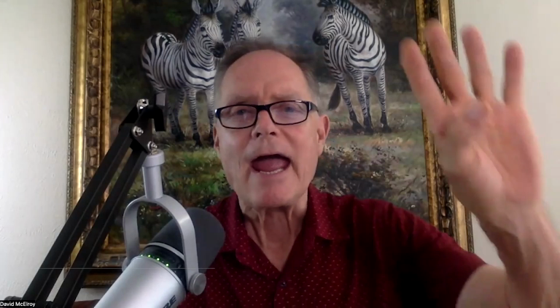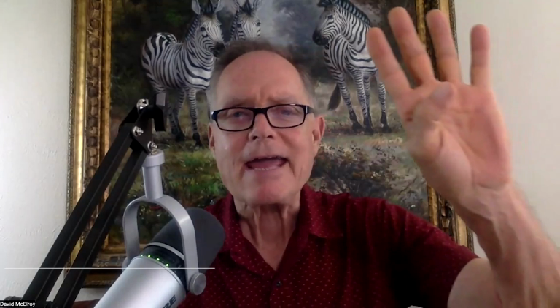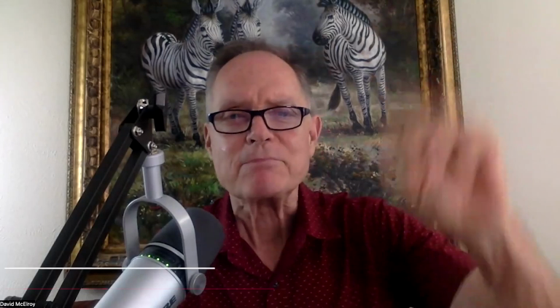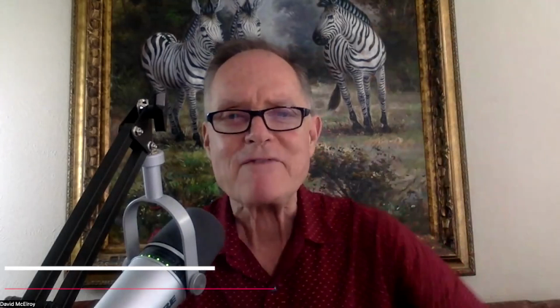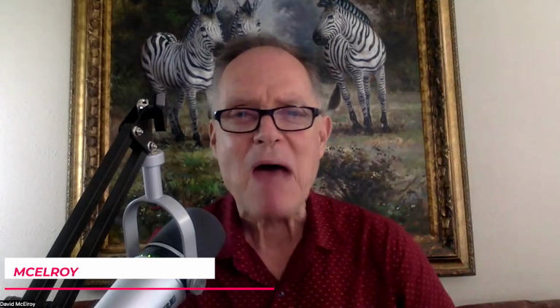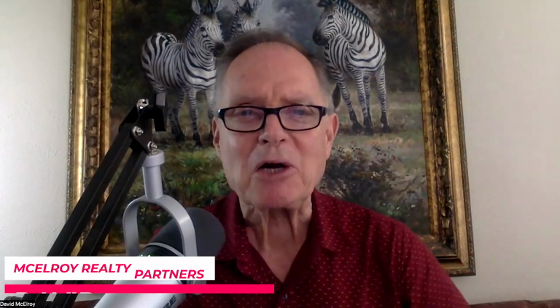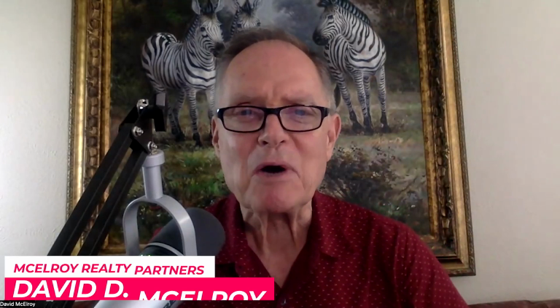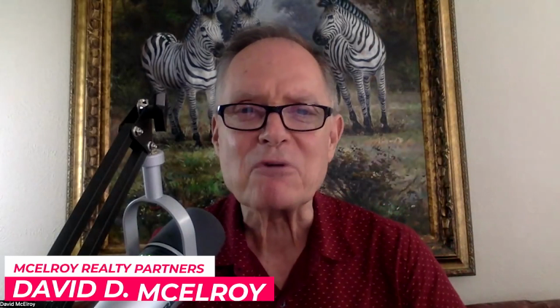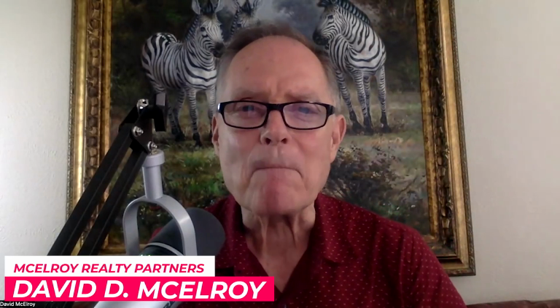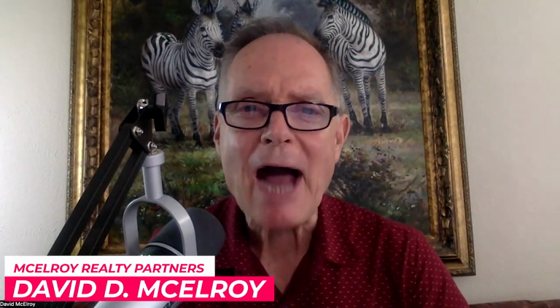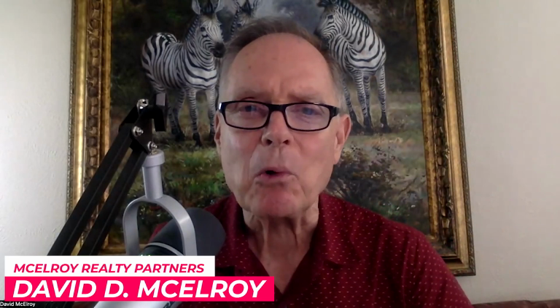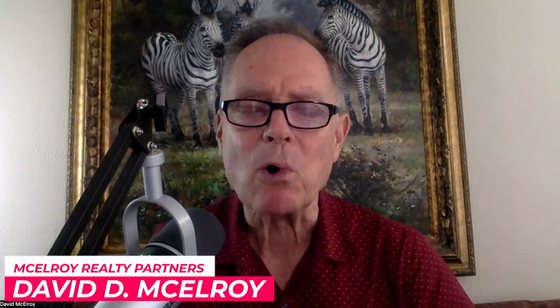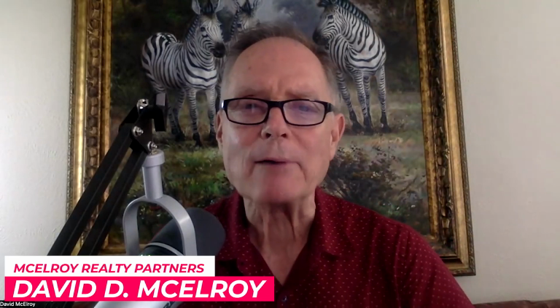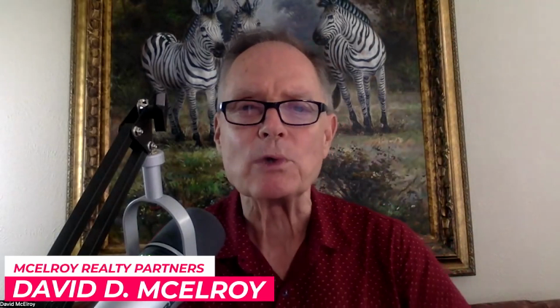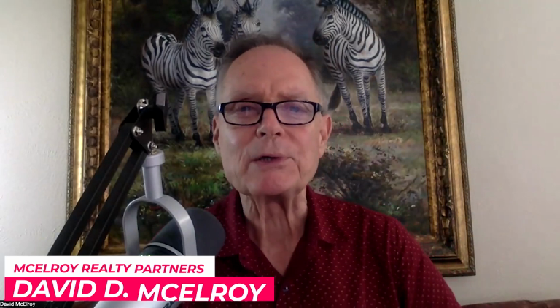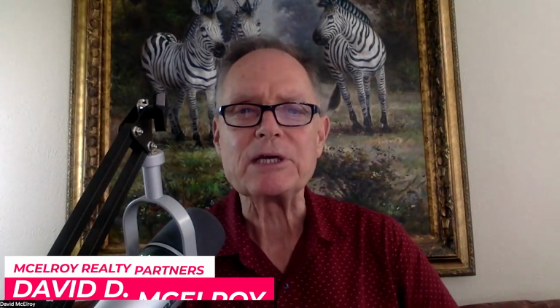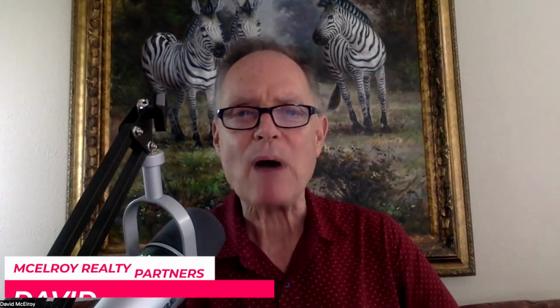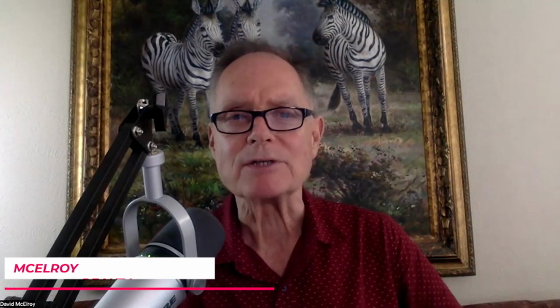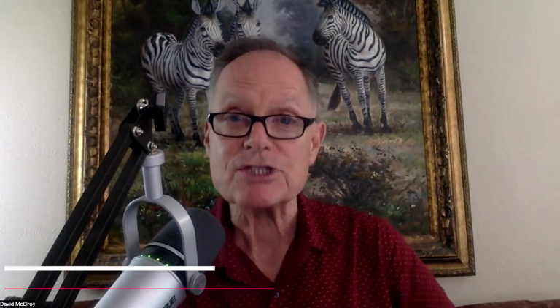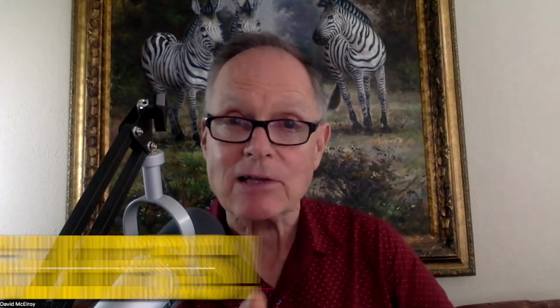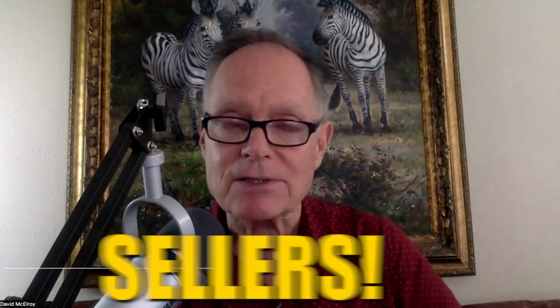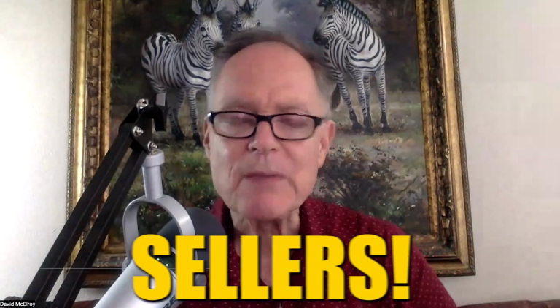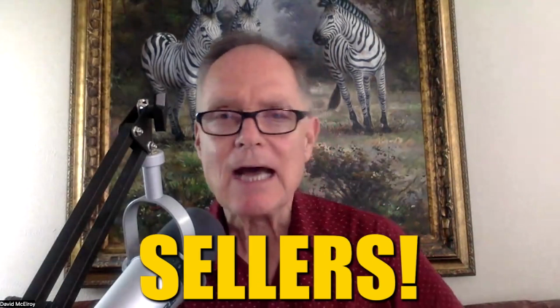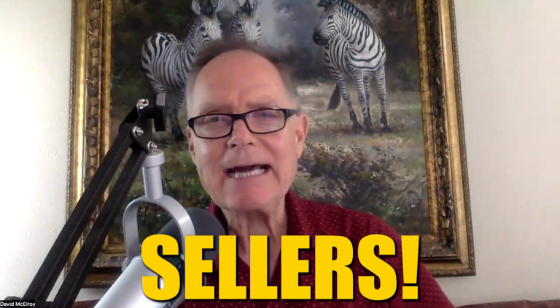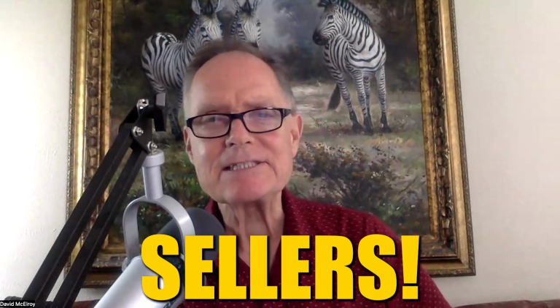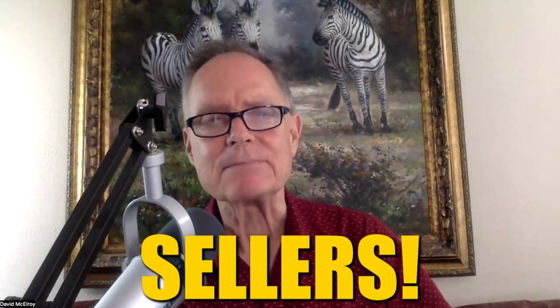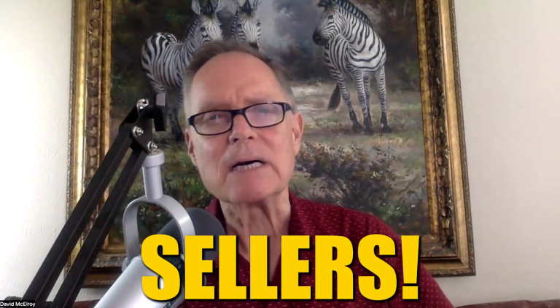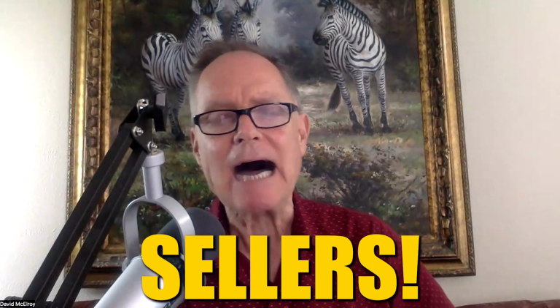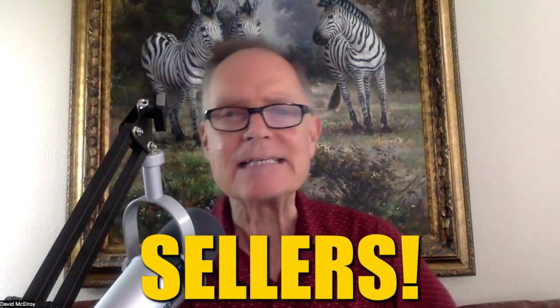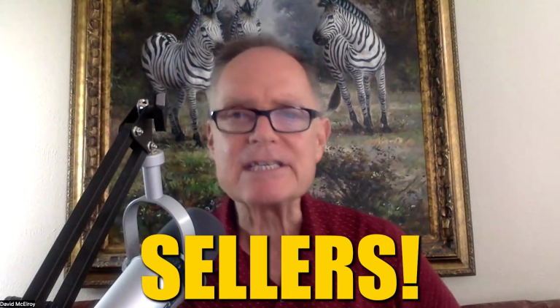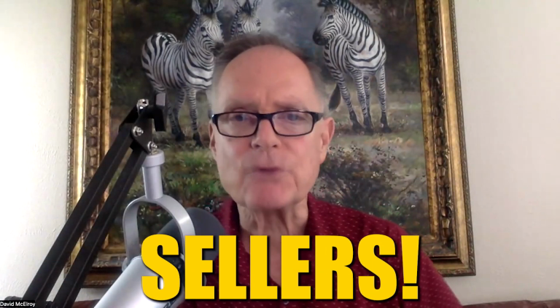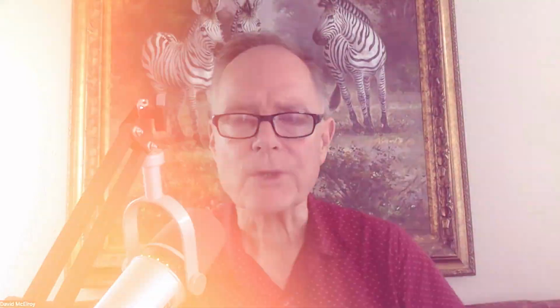Hey, David McElroy for McElroy Realty Partners. Sellers, I got some ideas for you.